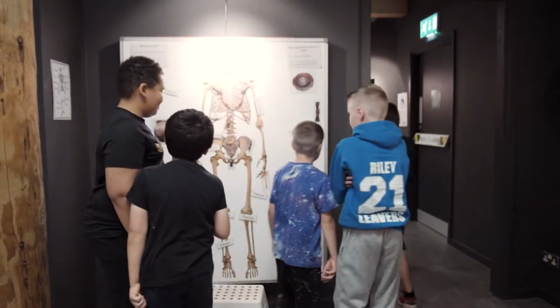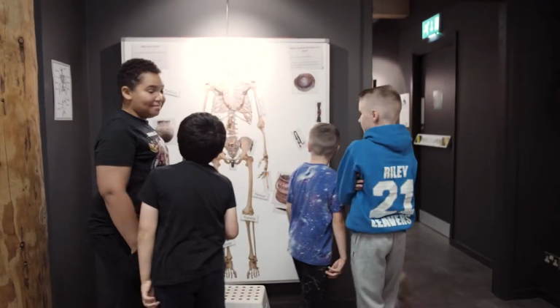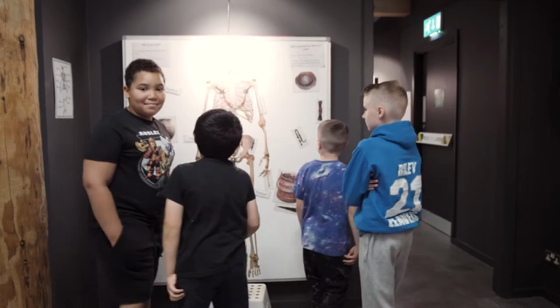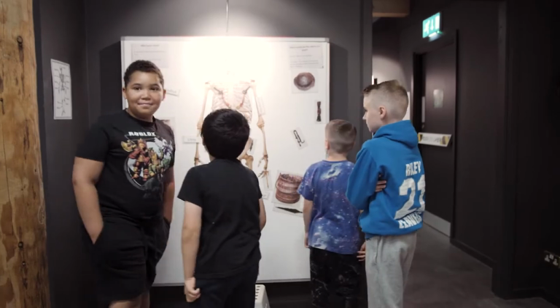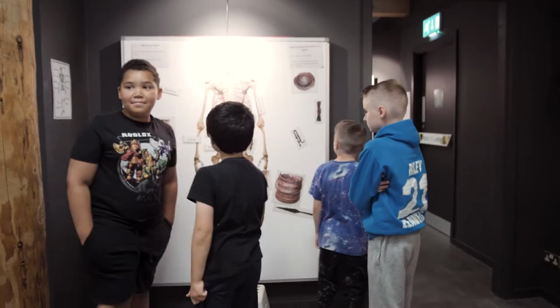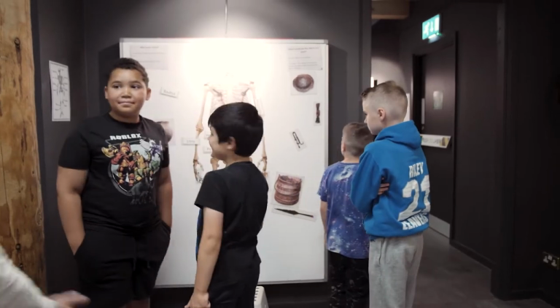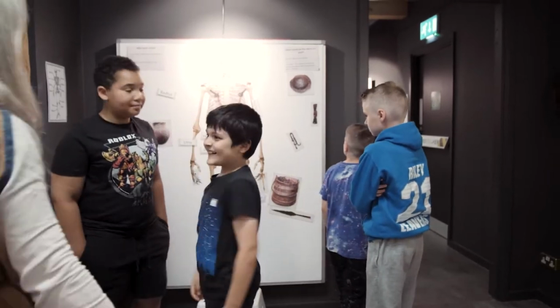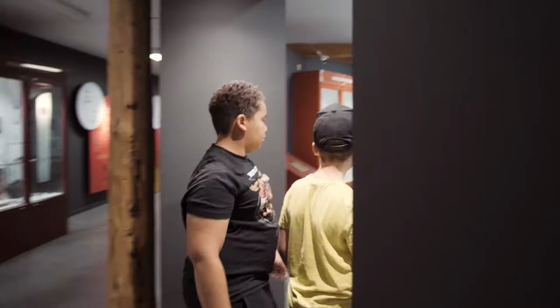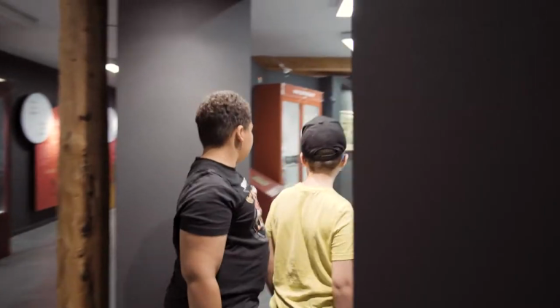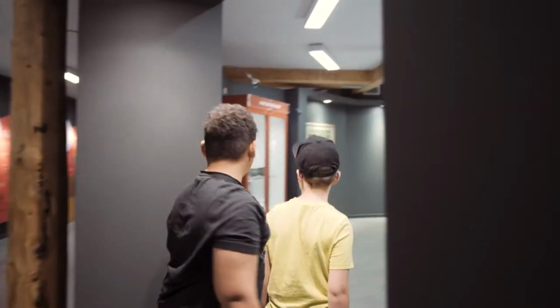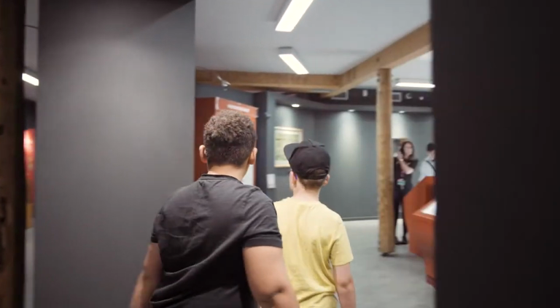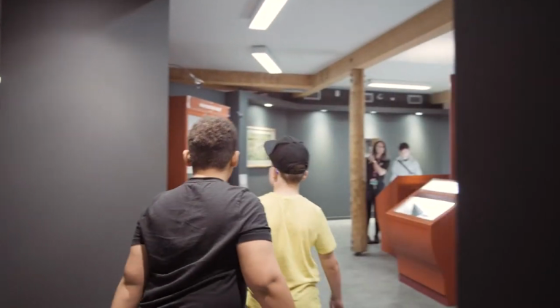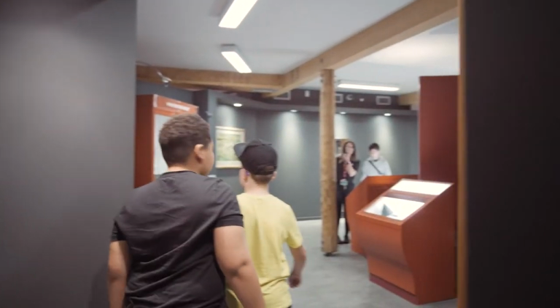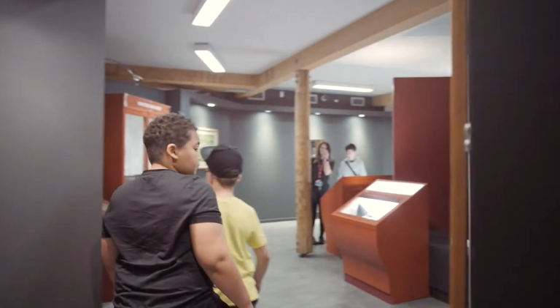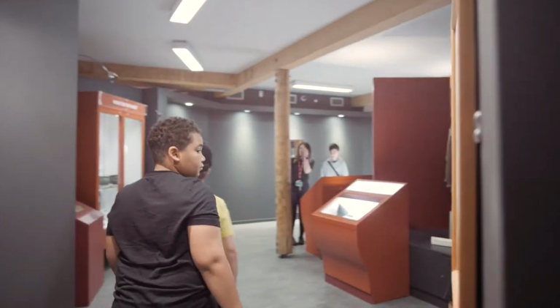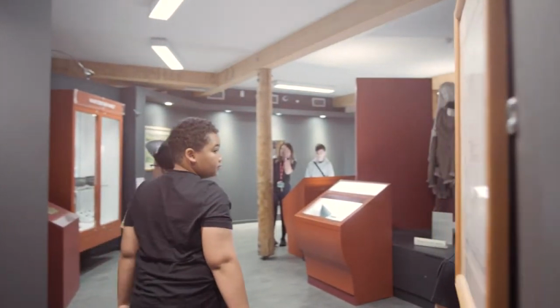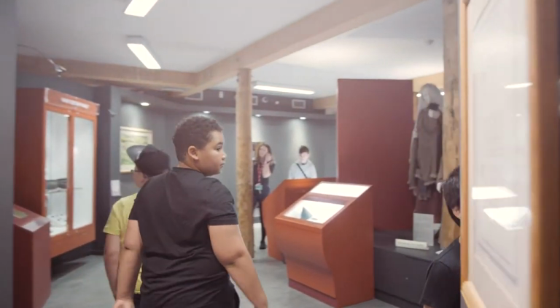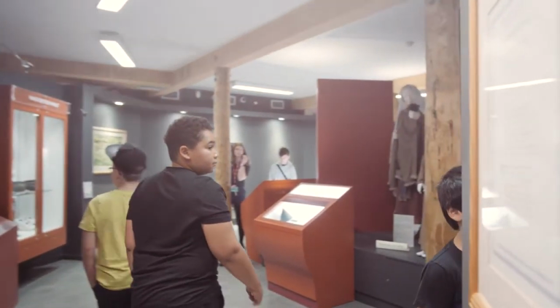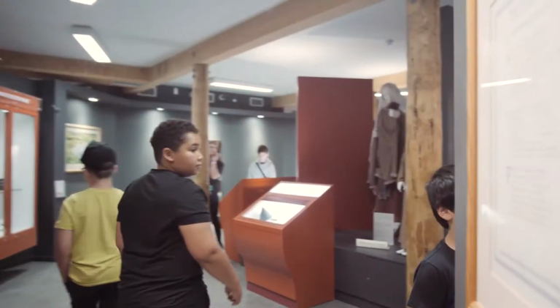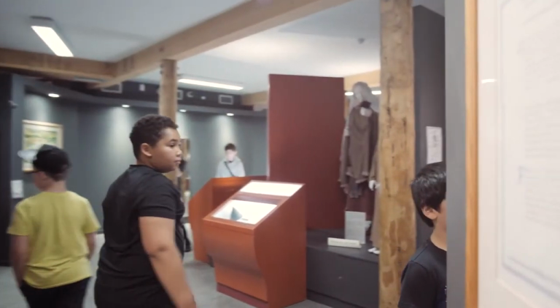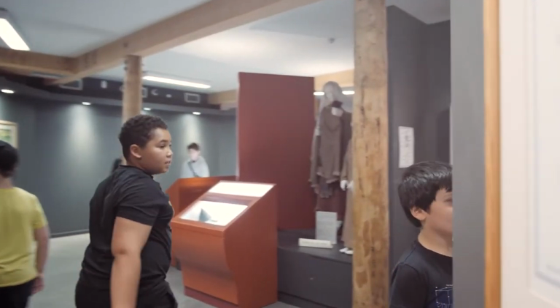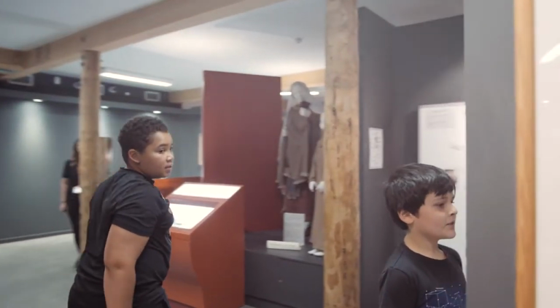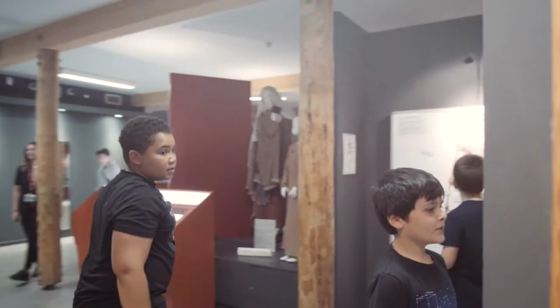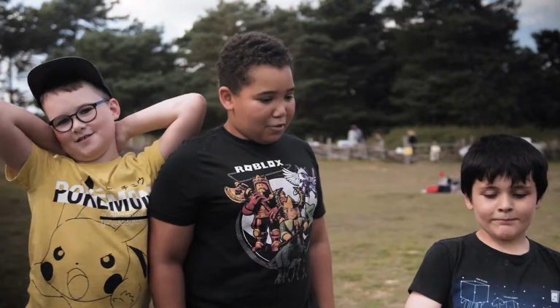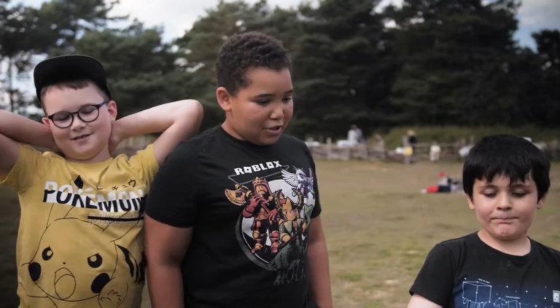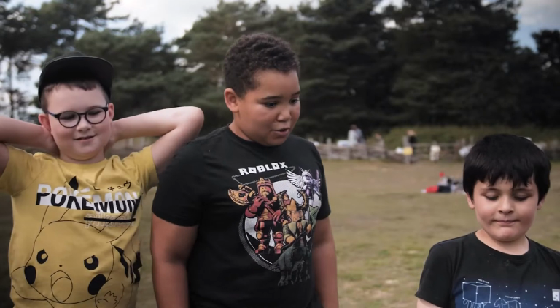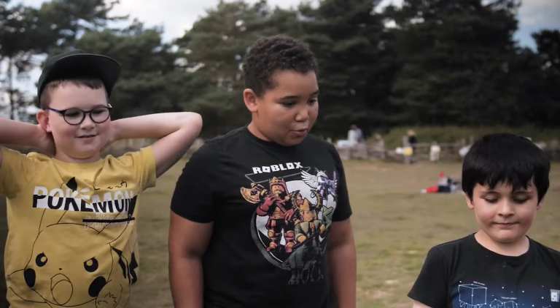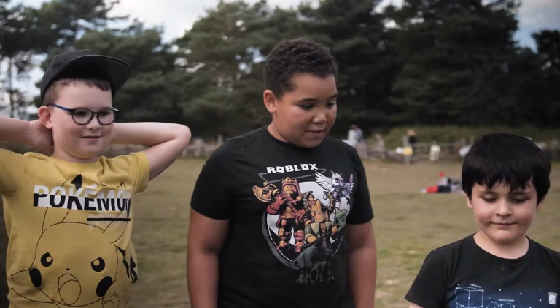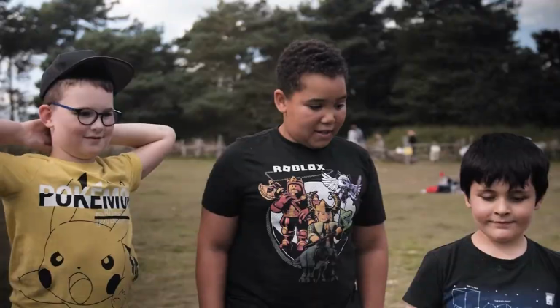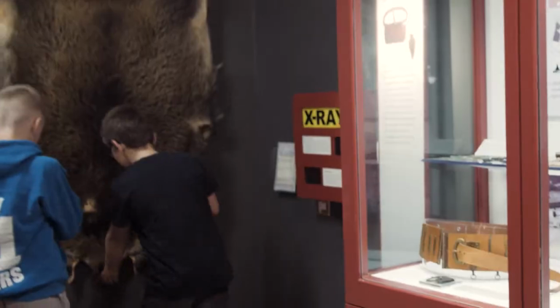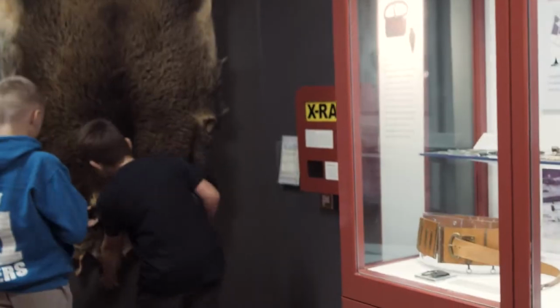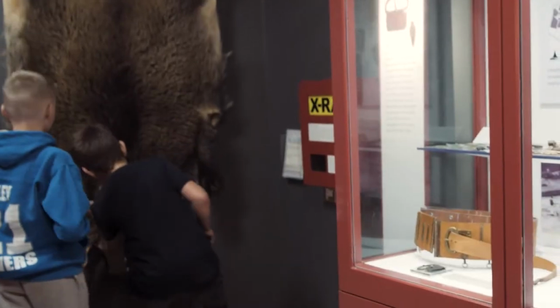Getting to see all of the Anglo-Saxon houses and the artefacts in the museum has been awesome. I got to touch a wolf skin and a boar skin.